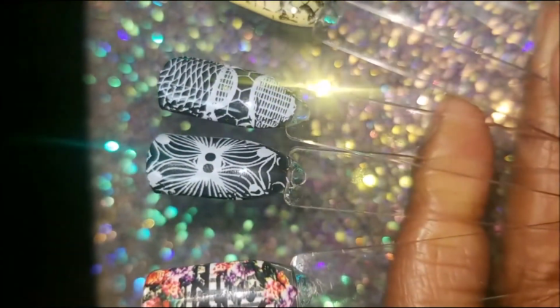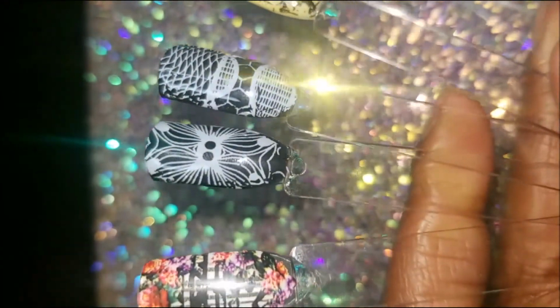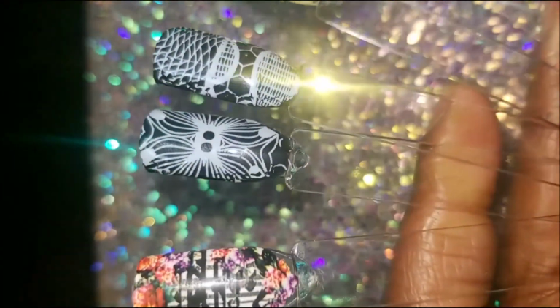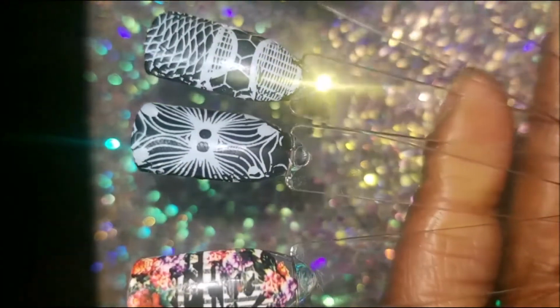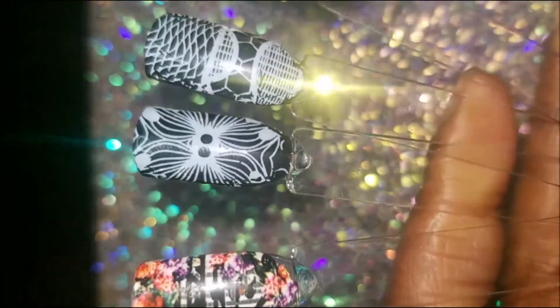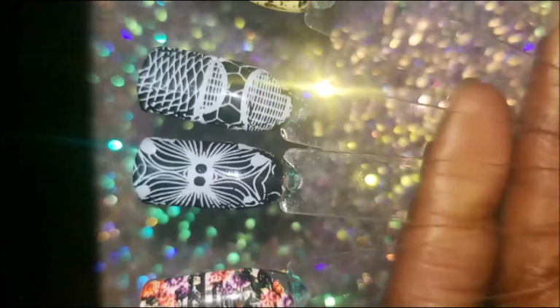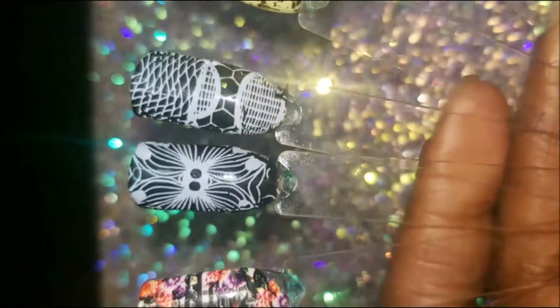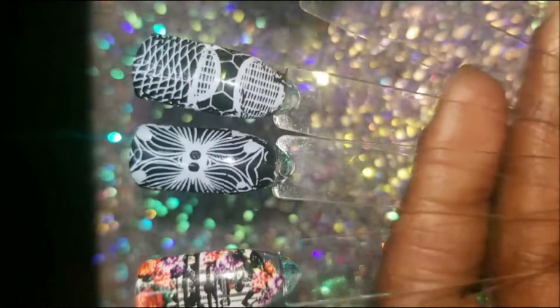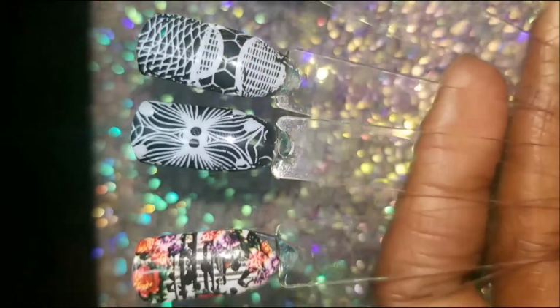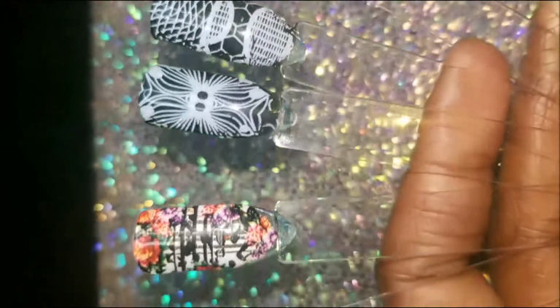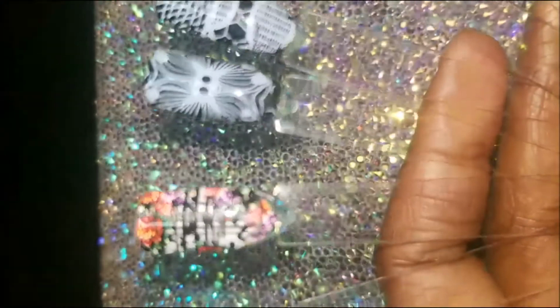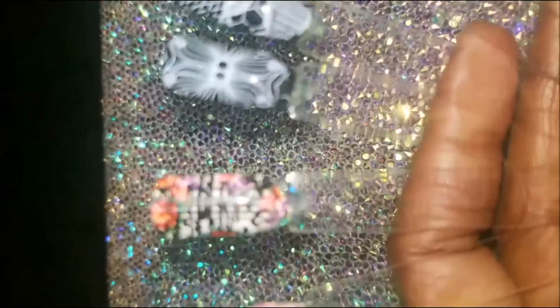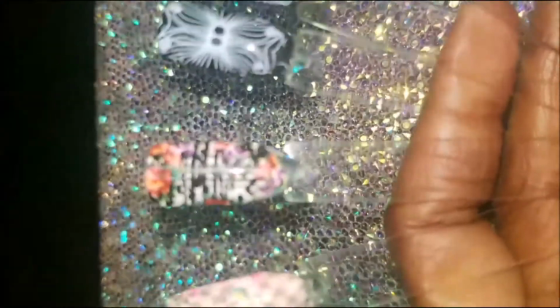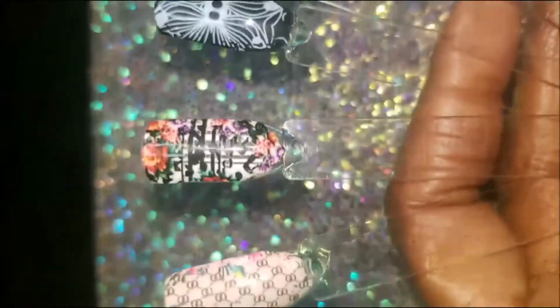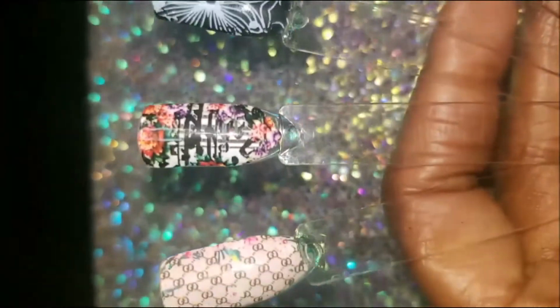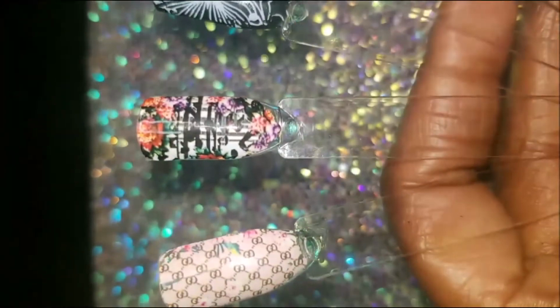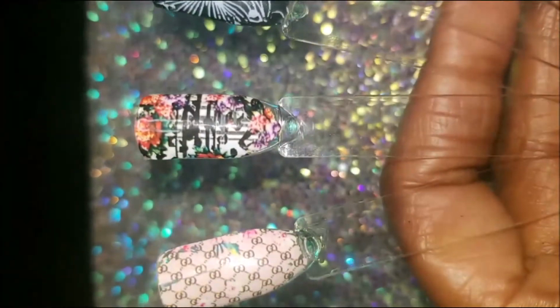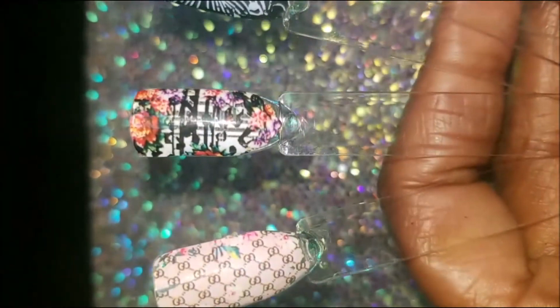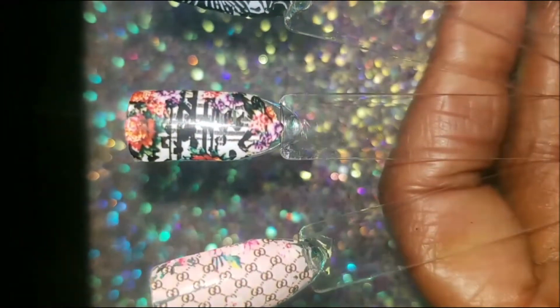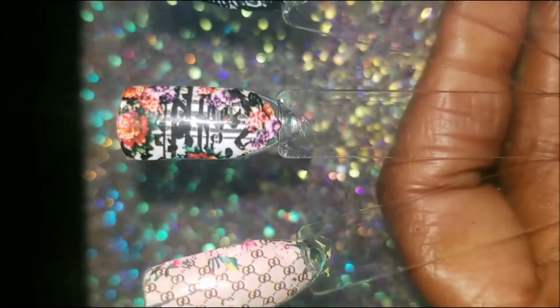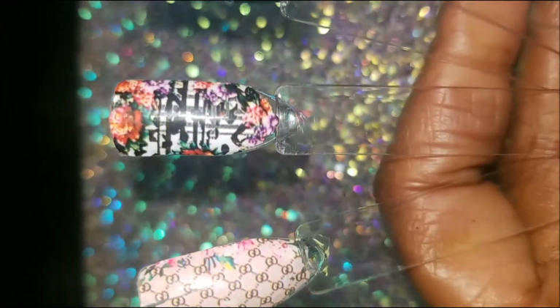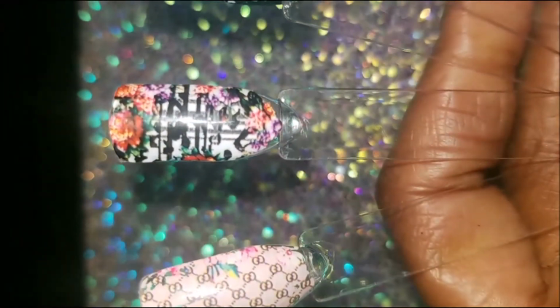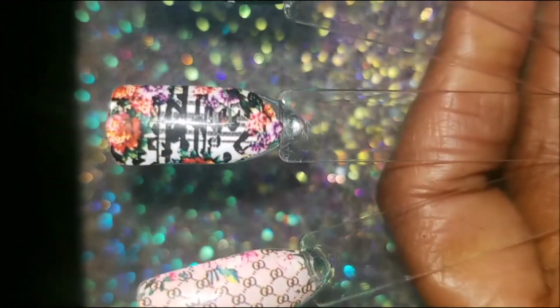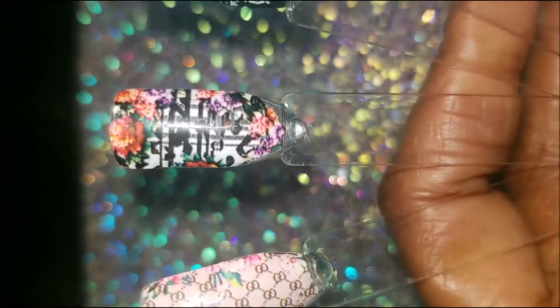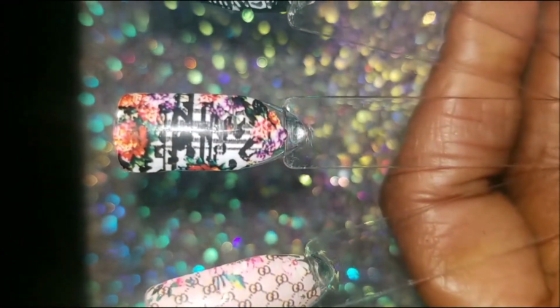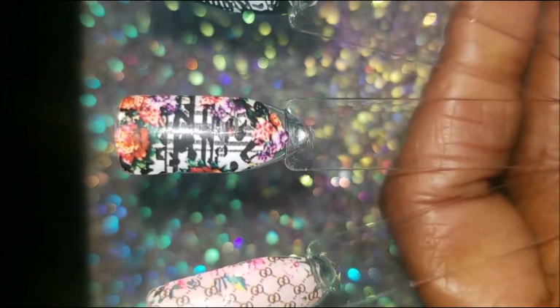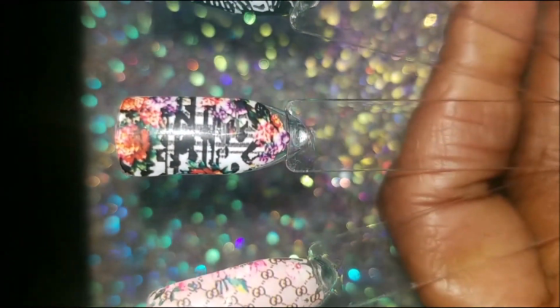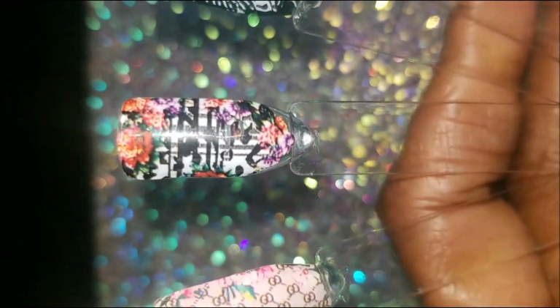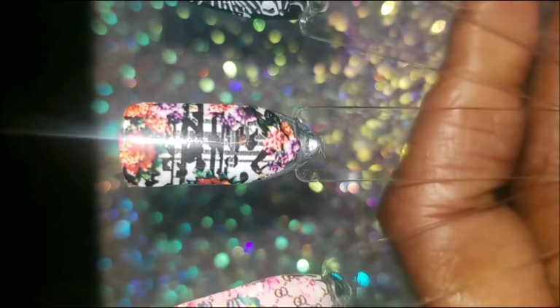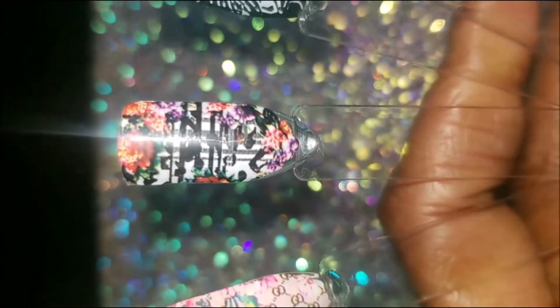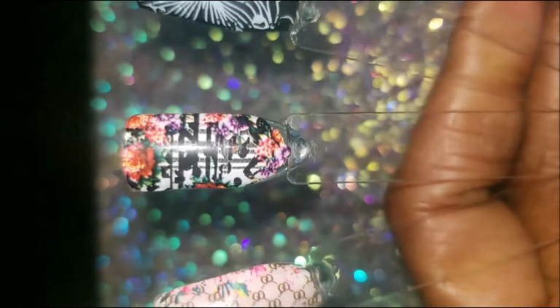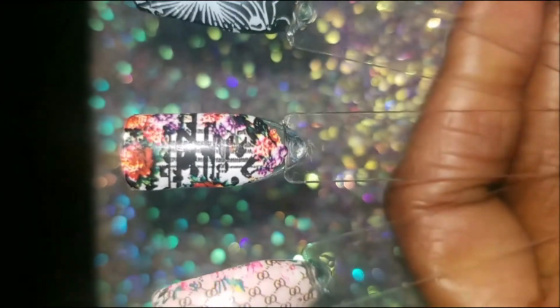I just picked two random ones out of each set, and these are the swatches that I came up with.